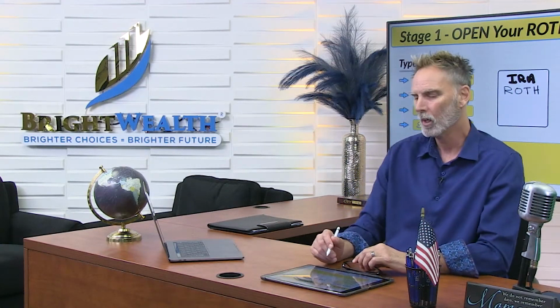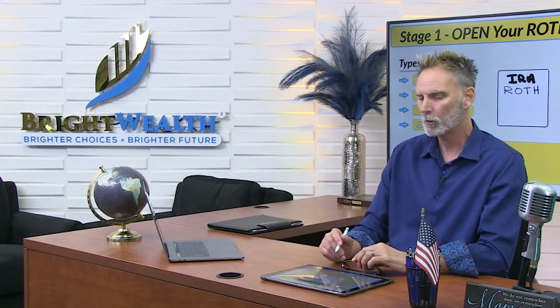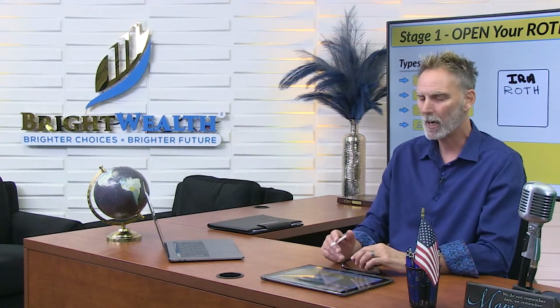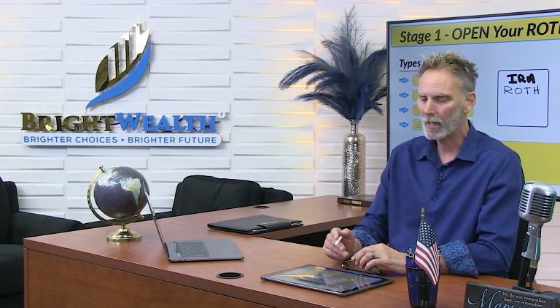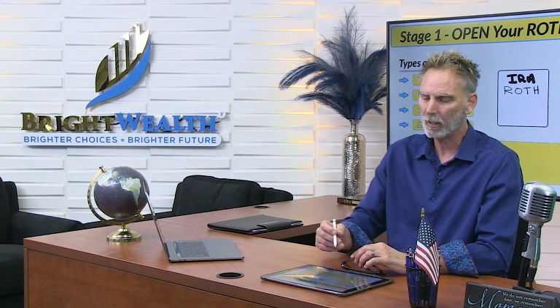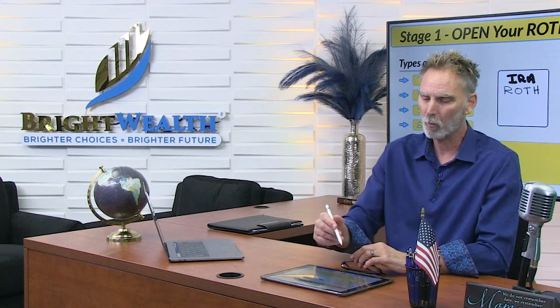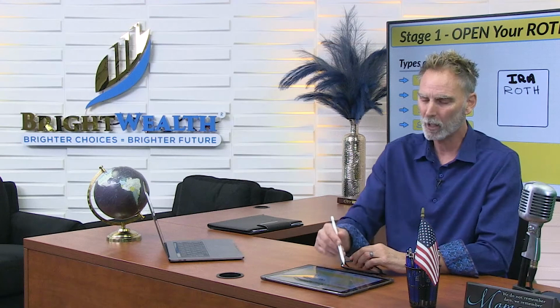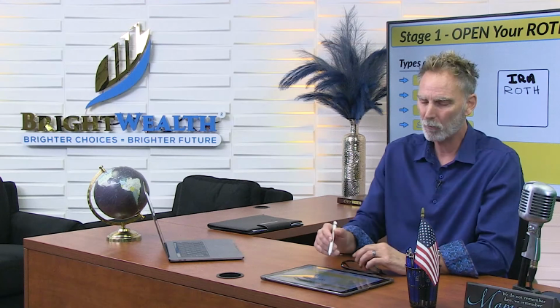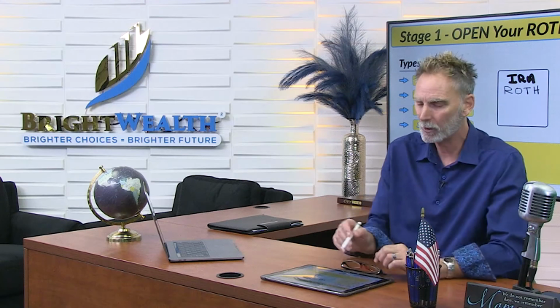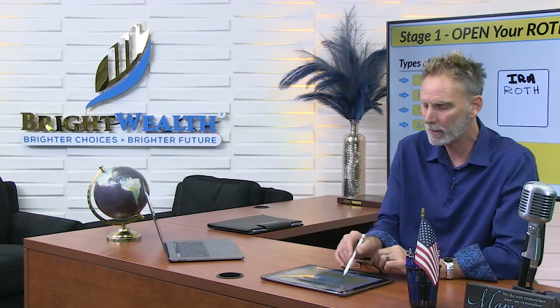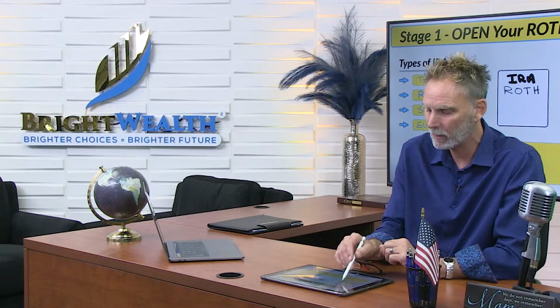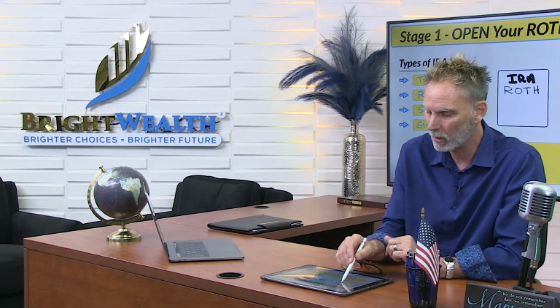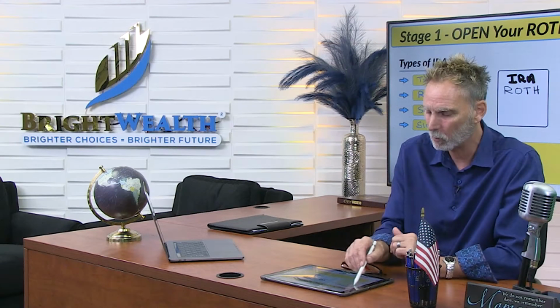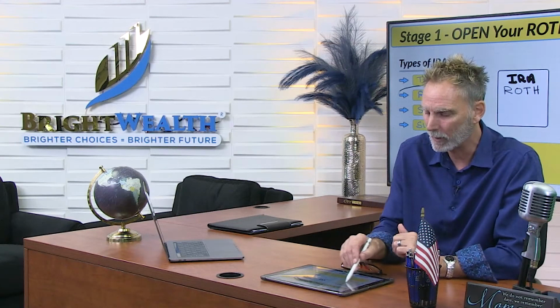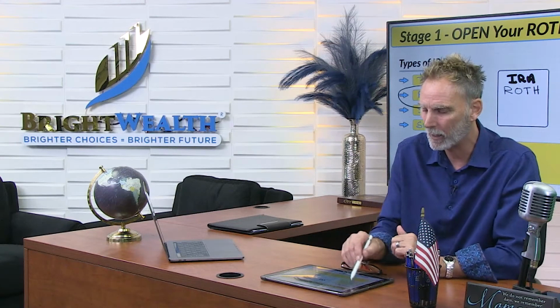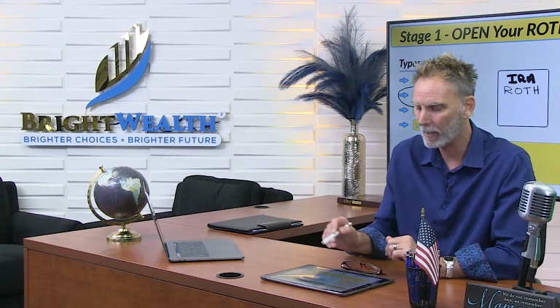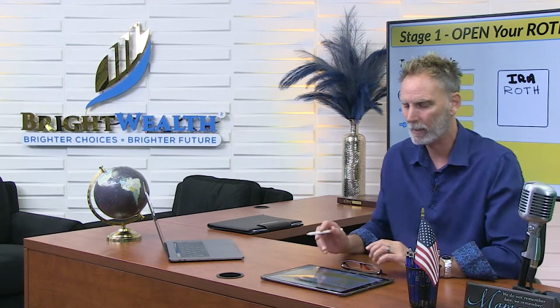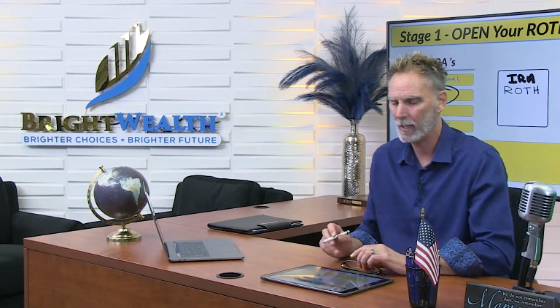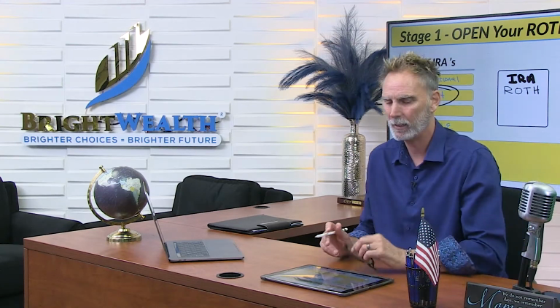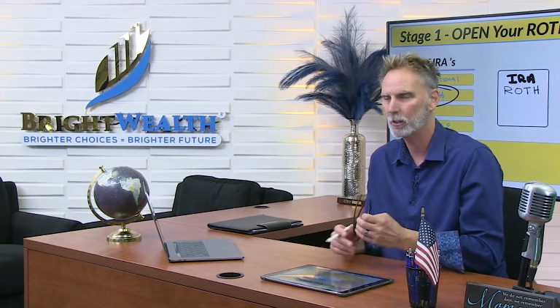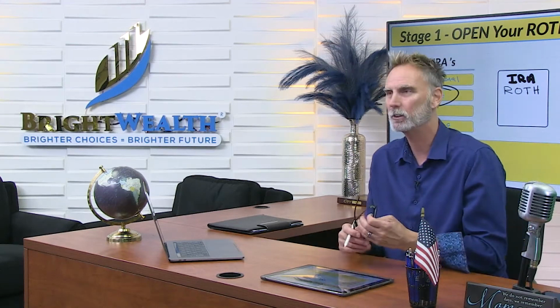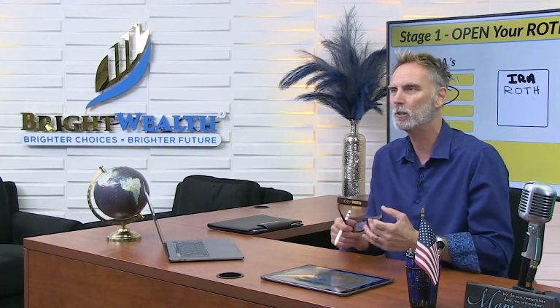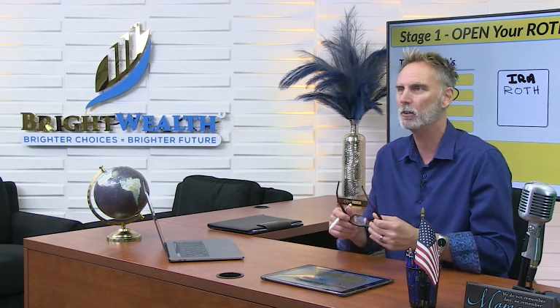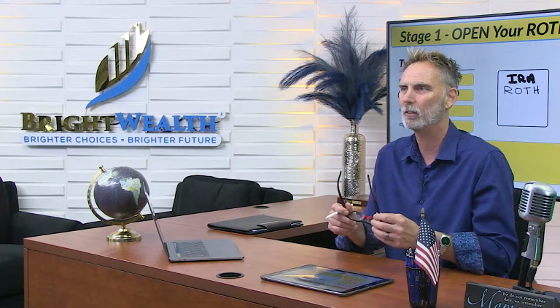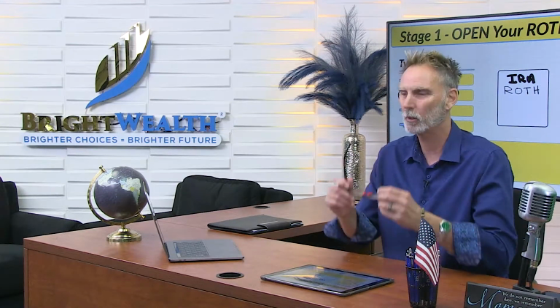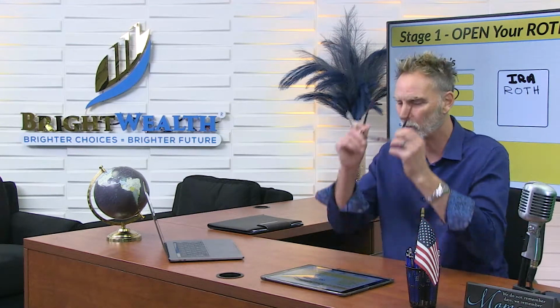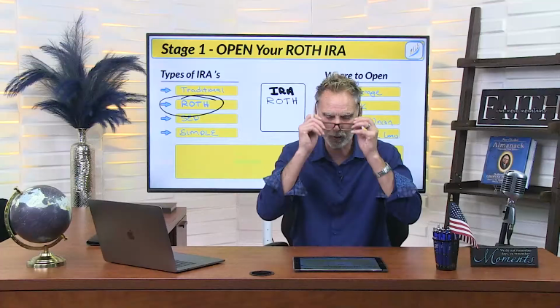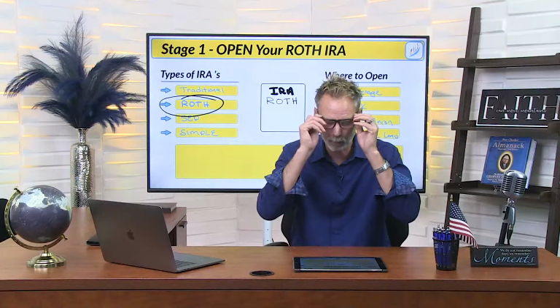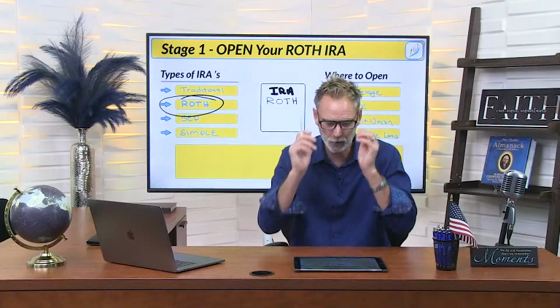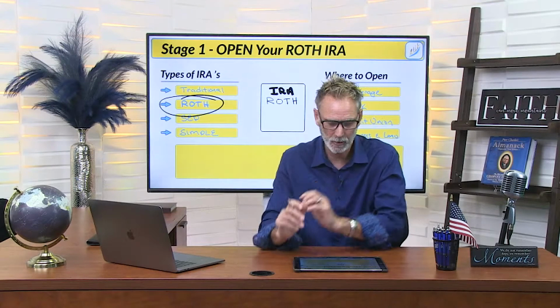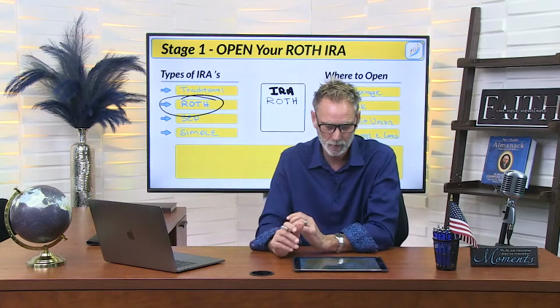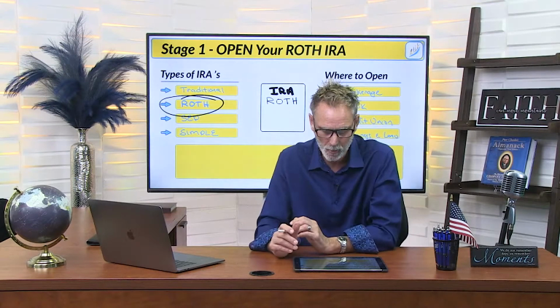For today, we're going to be focusing in on the Roth IRA, so stay tuned and we'll give you all the information you need to know.